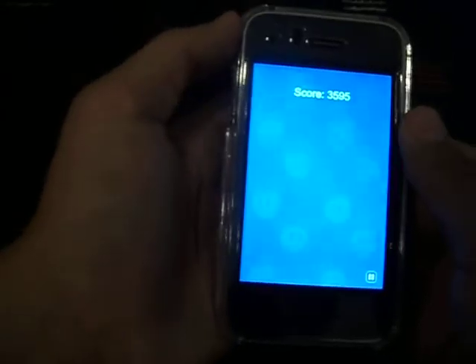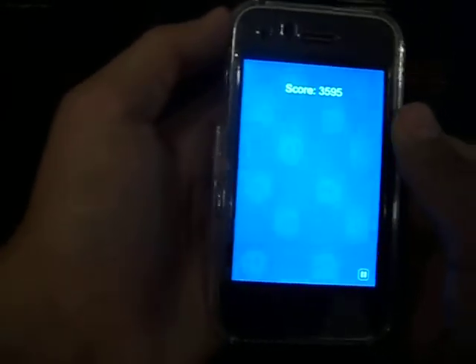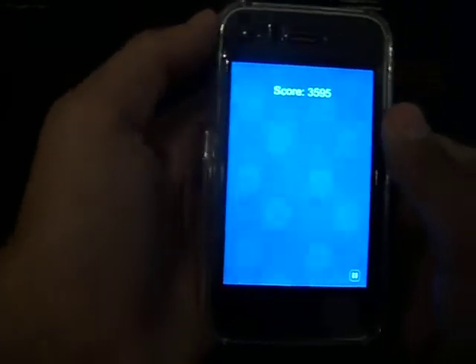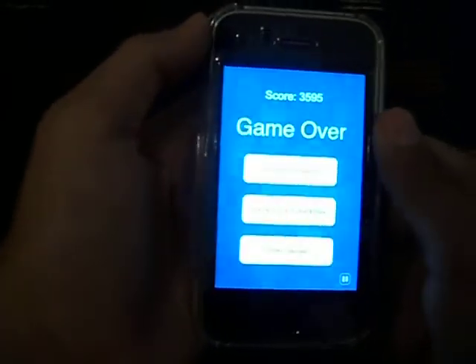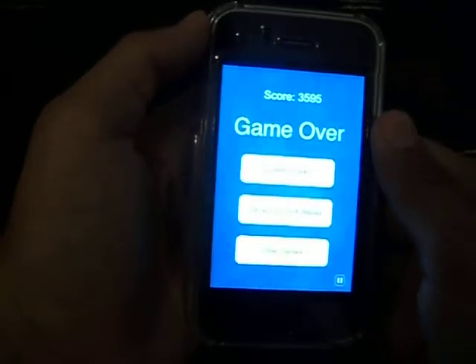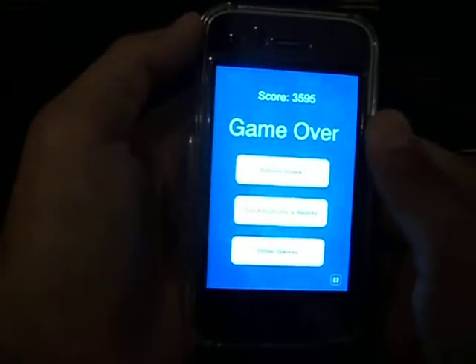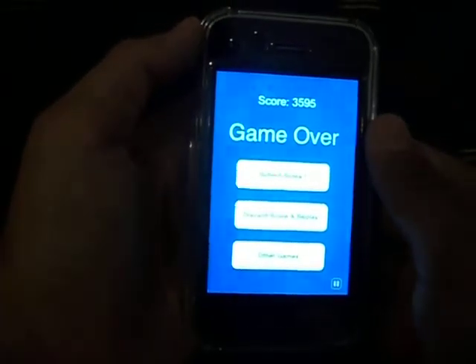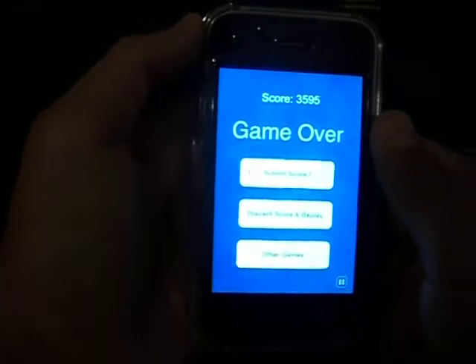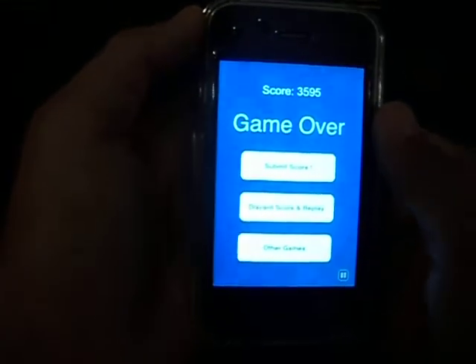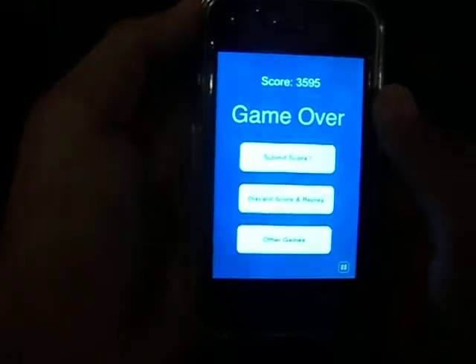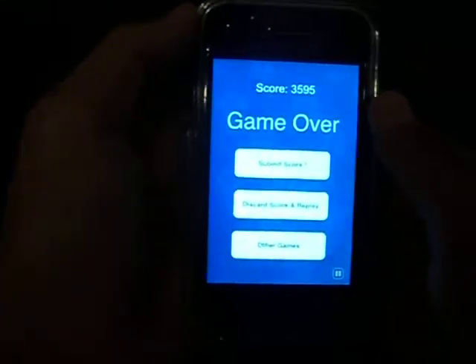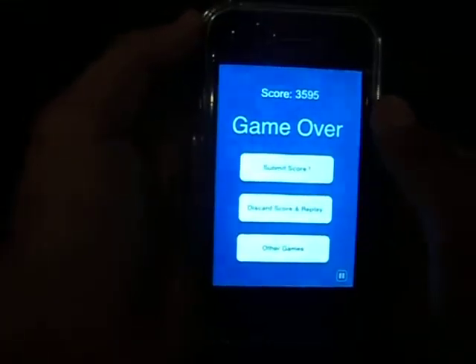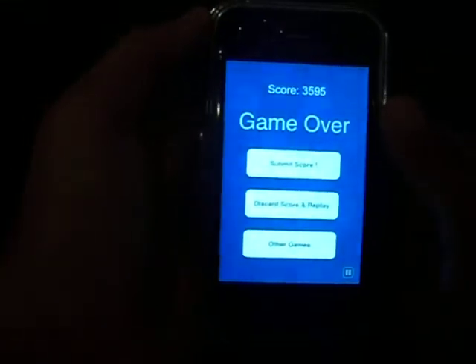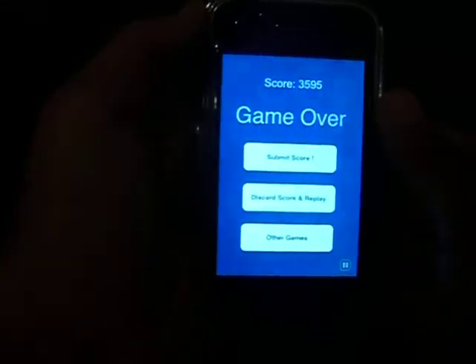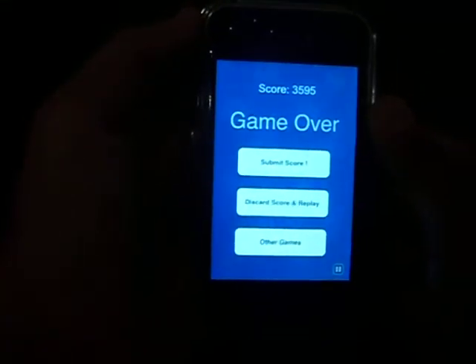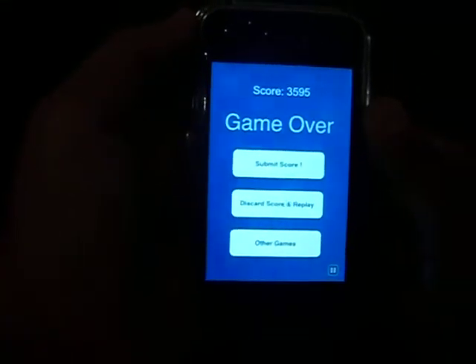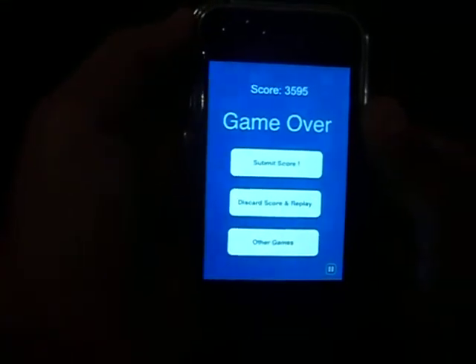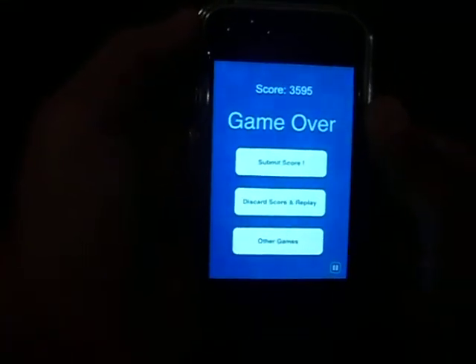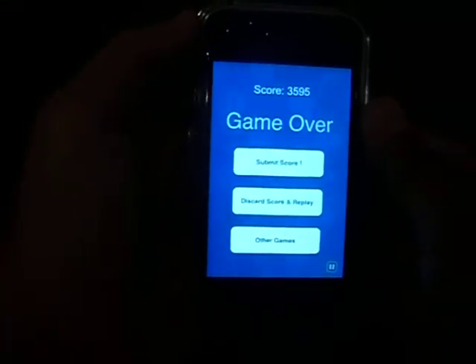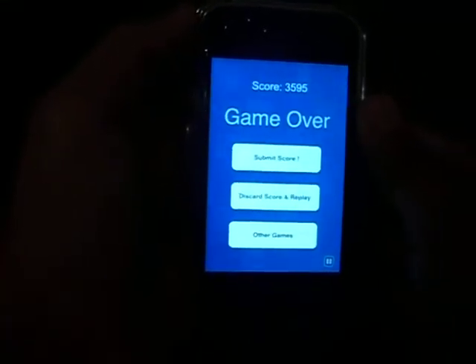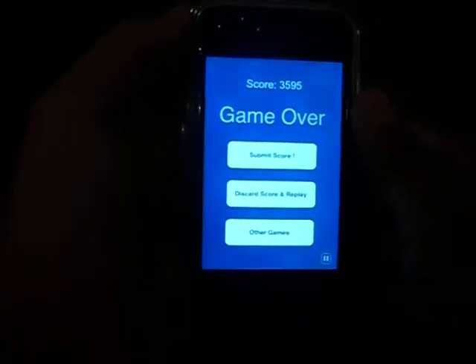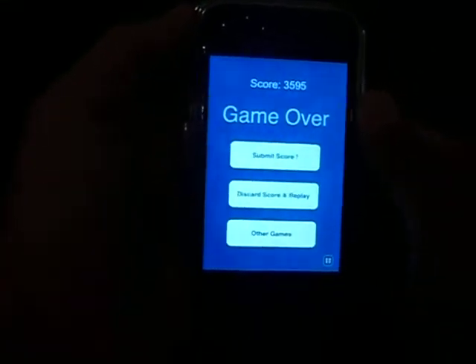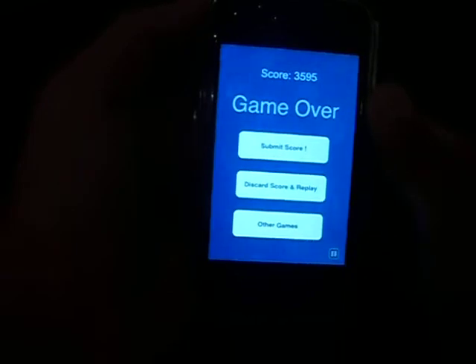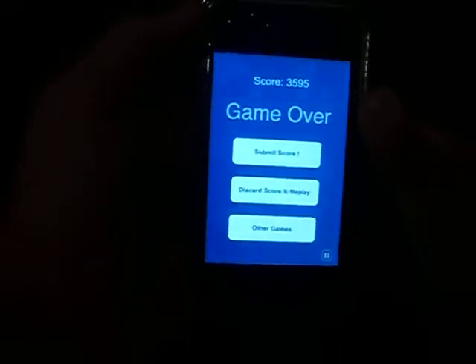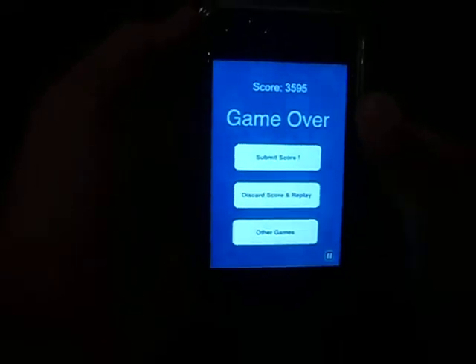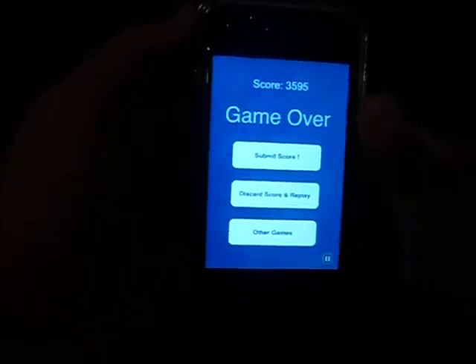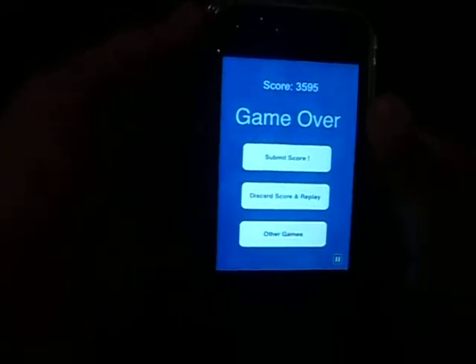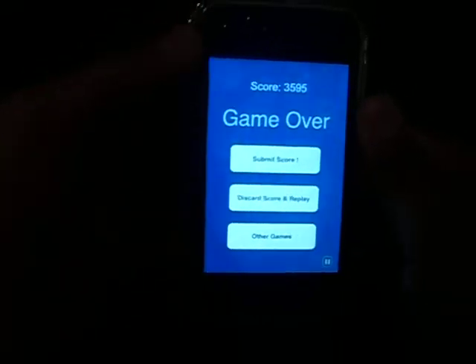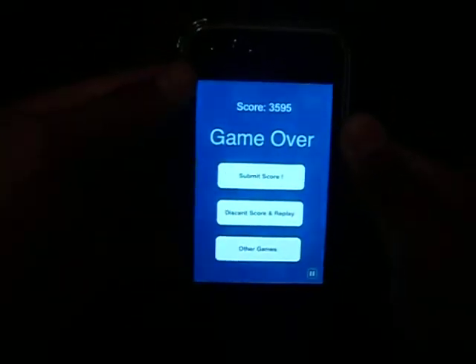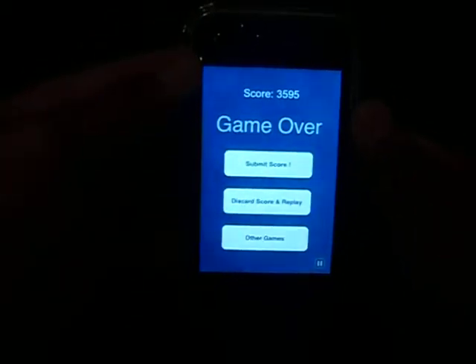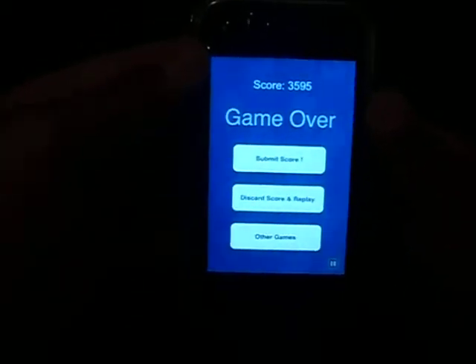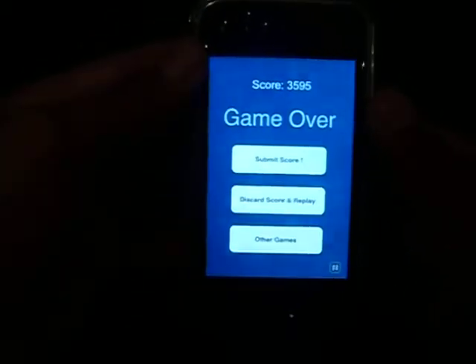I died — game over. But that's Pappy Jump, it's a very fun, cool, addicting game.